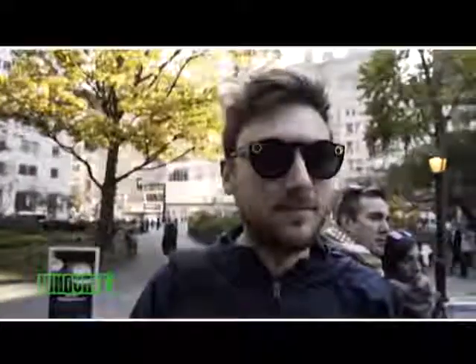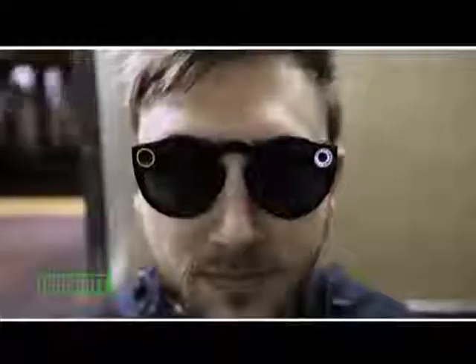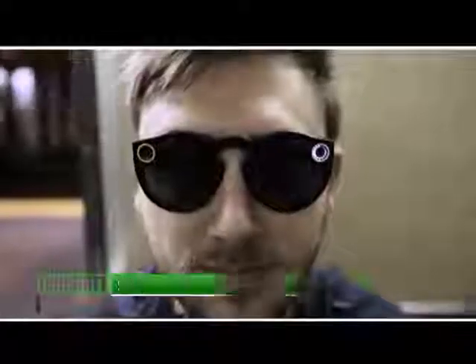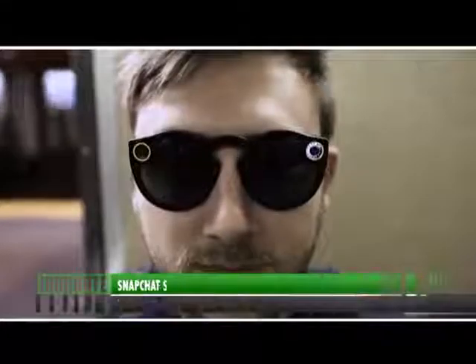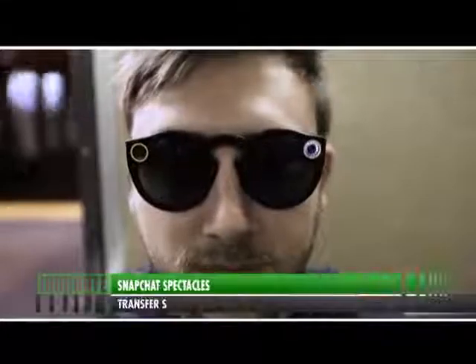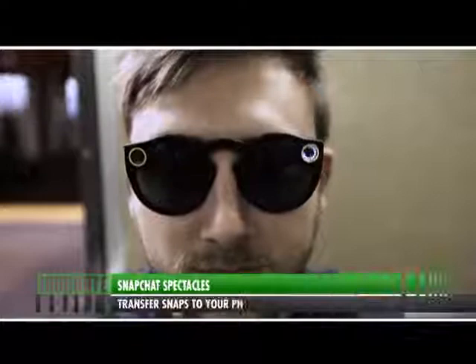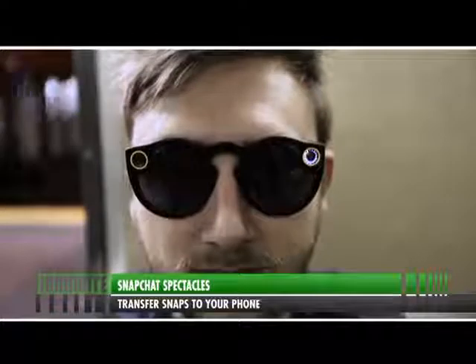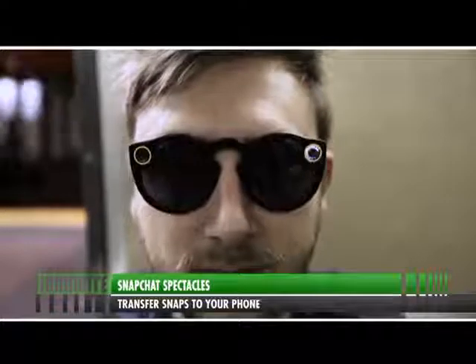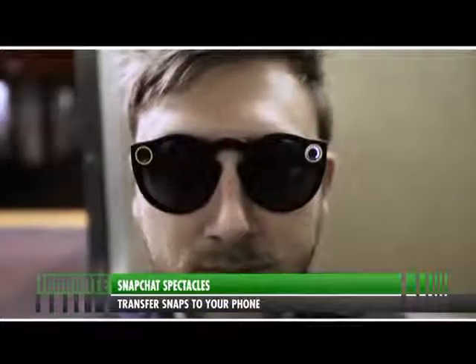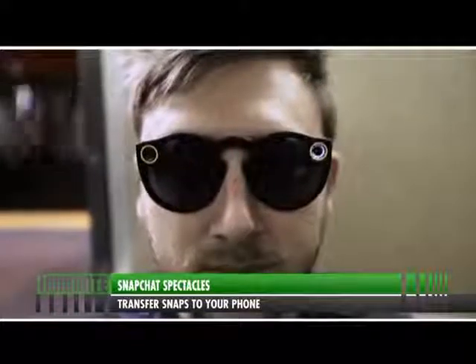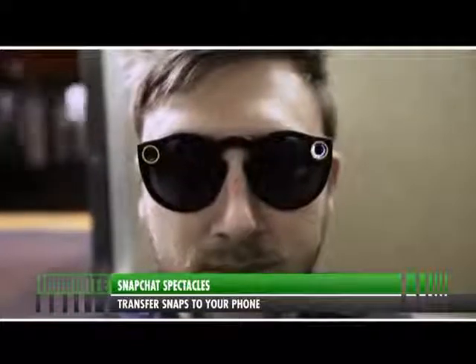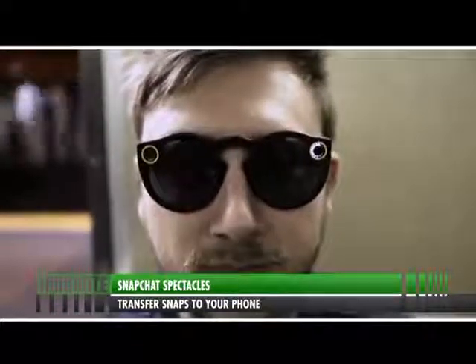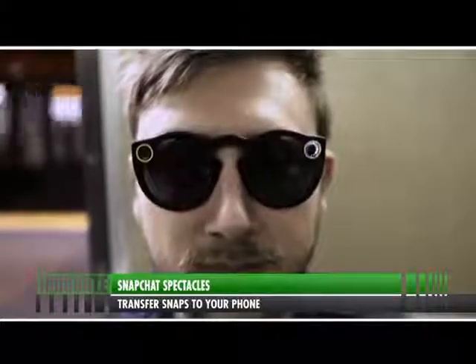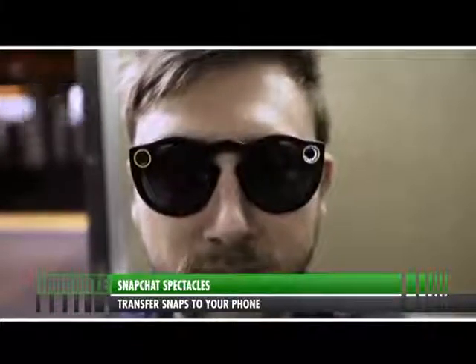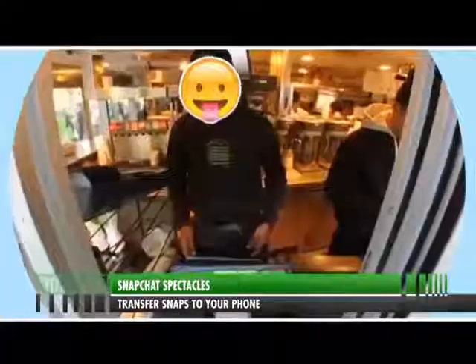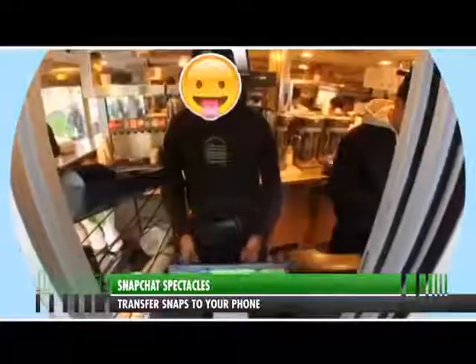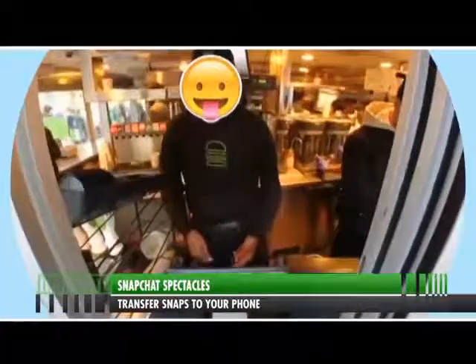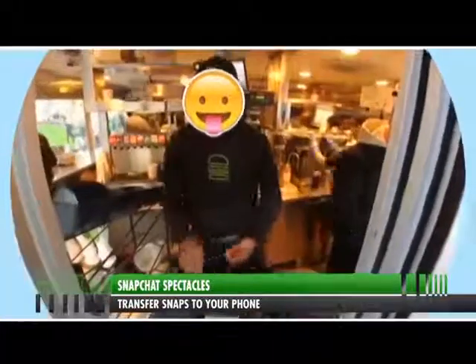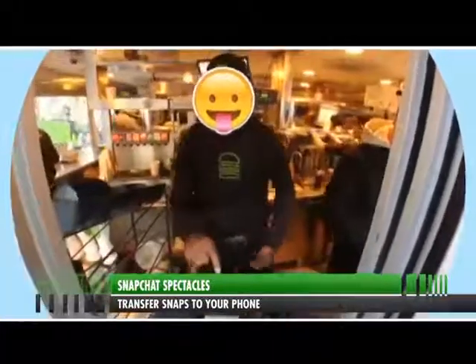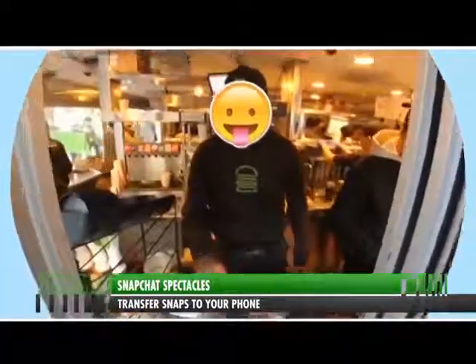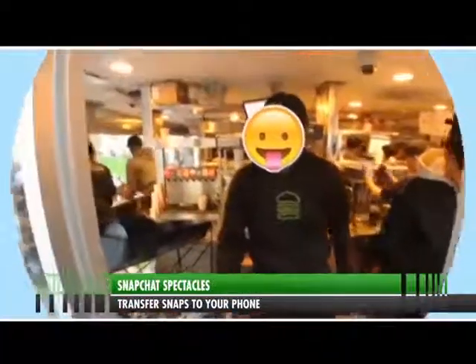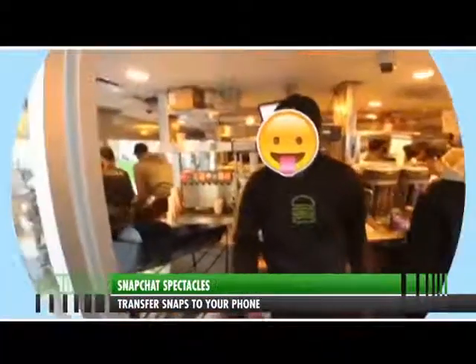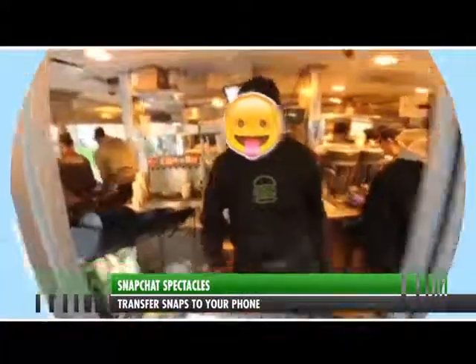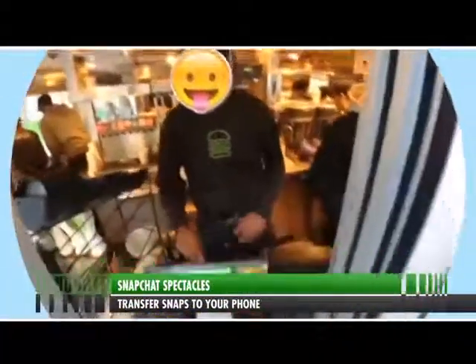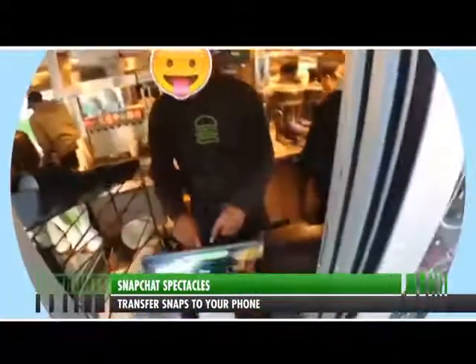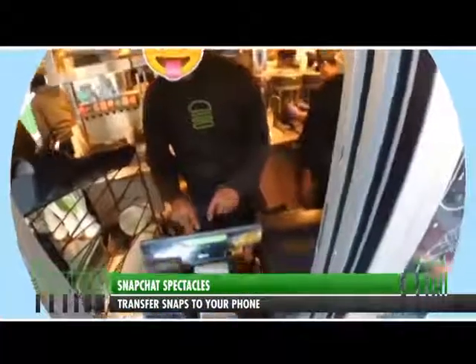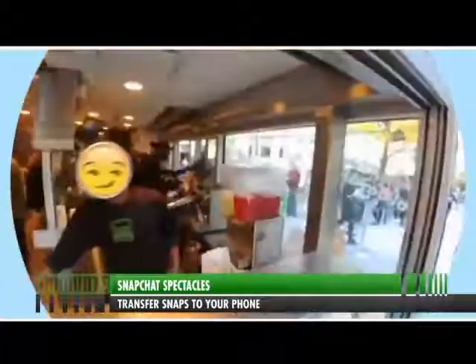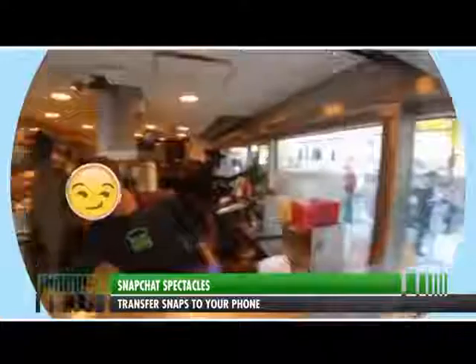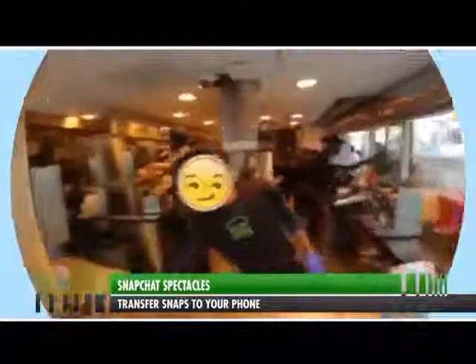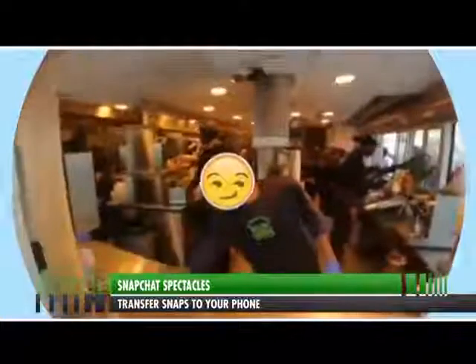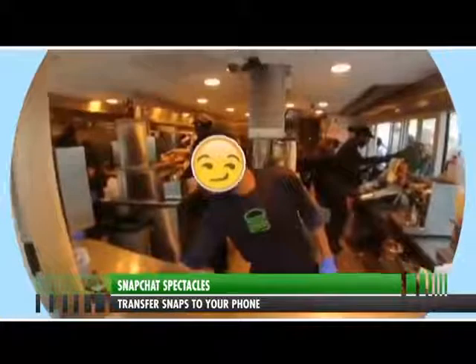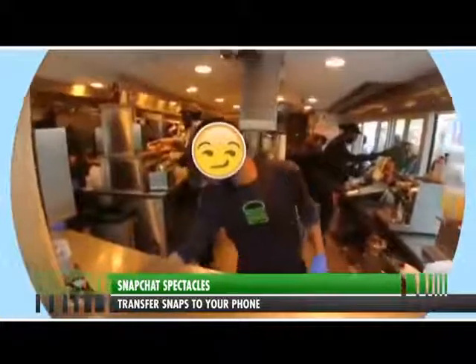While they're not going to beat the quality of your smartphone camera, Spectacles are a hands-free convenience and, most importantly, fun to use.